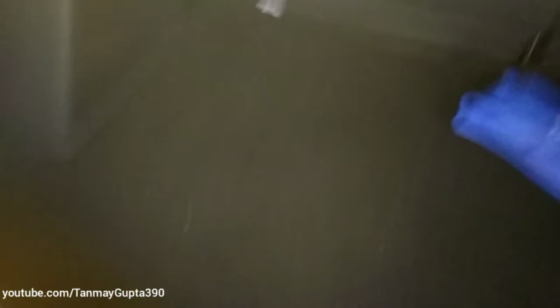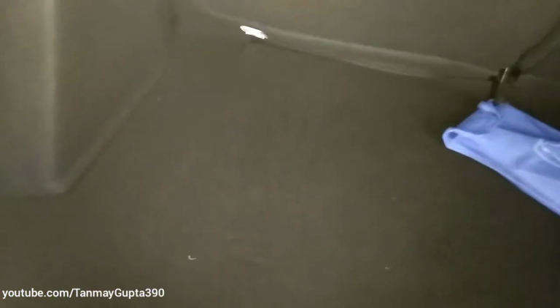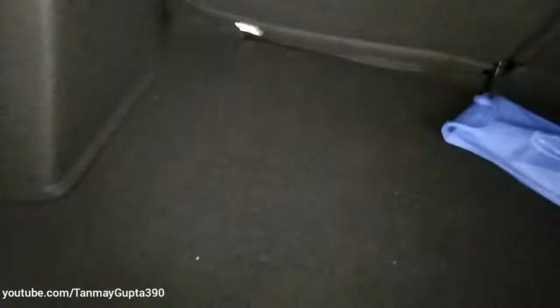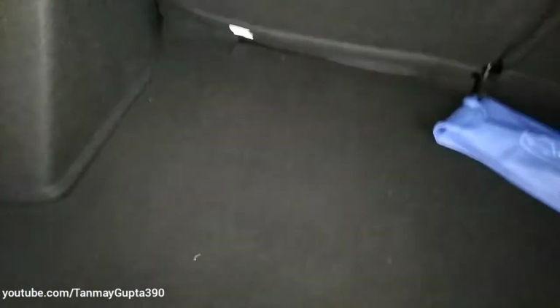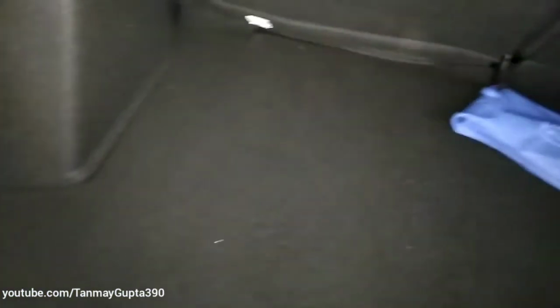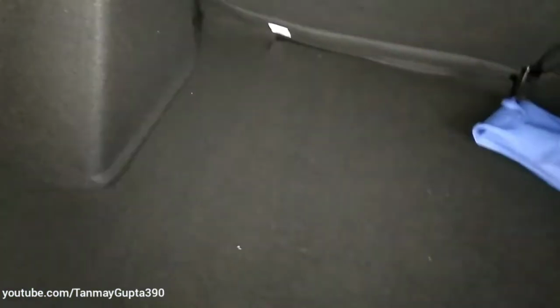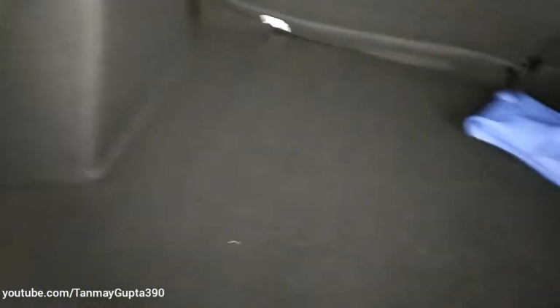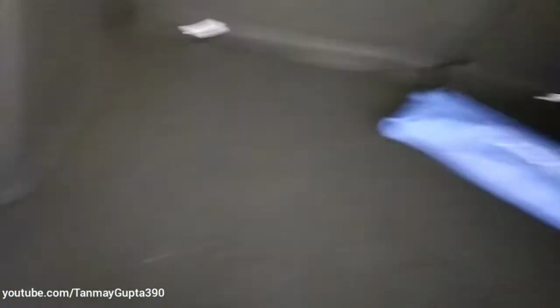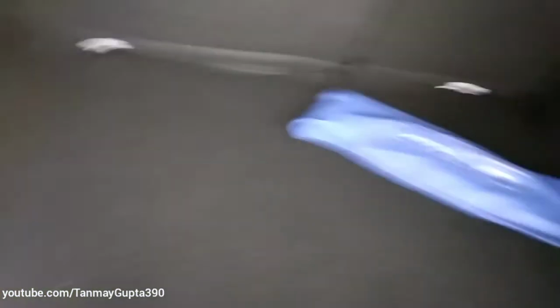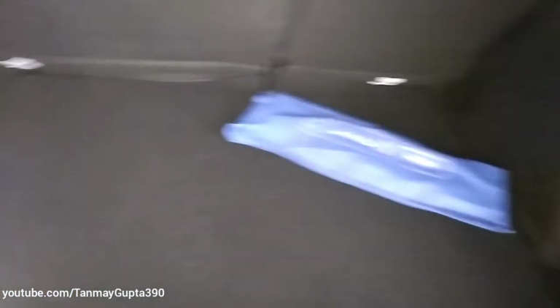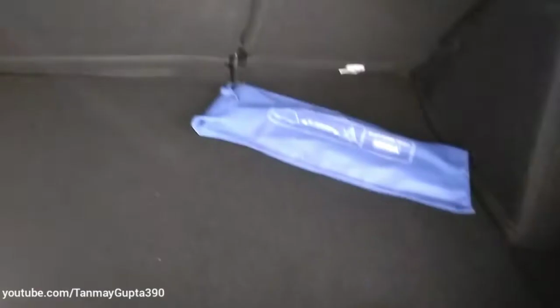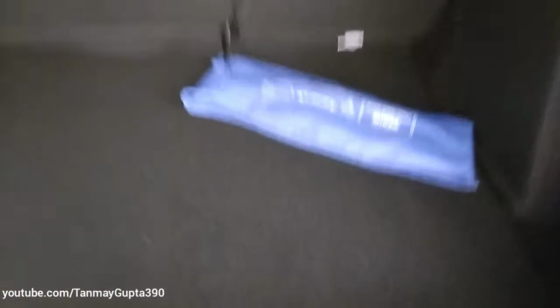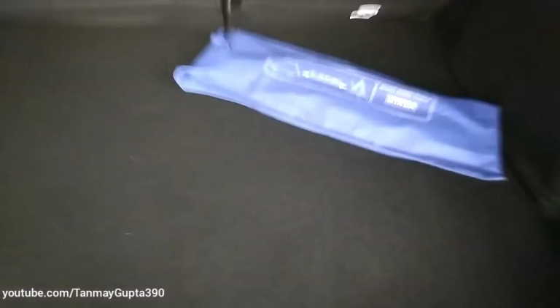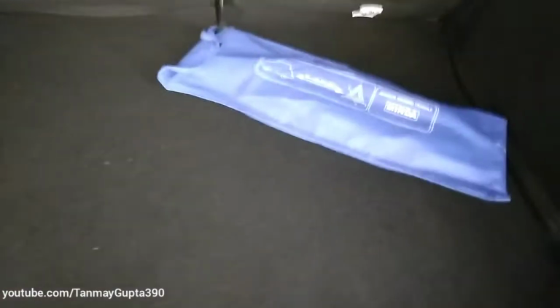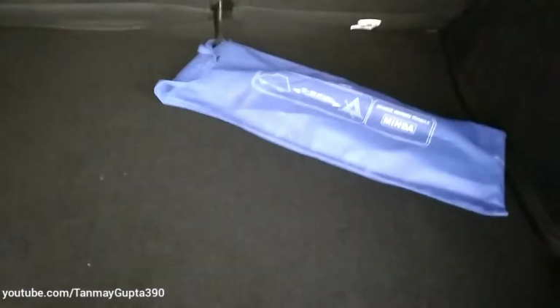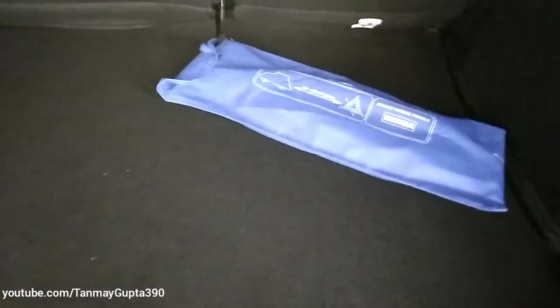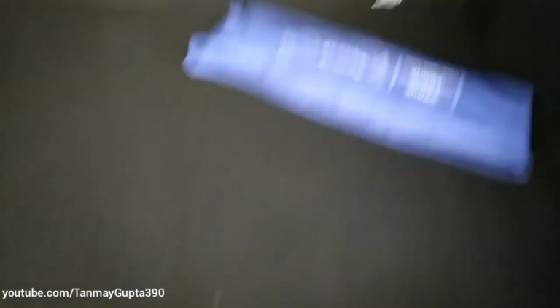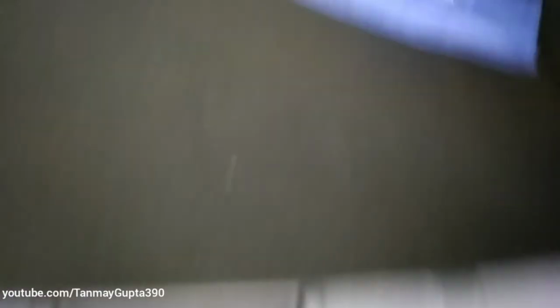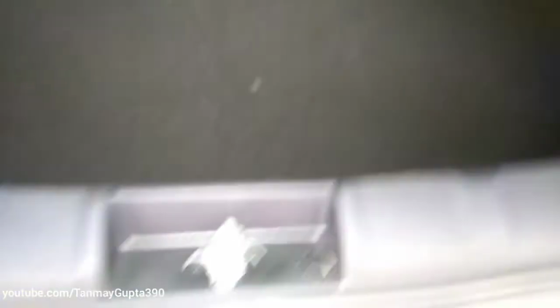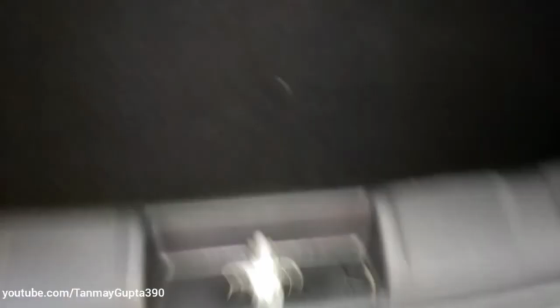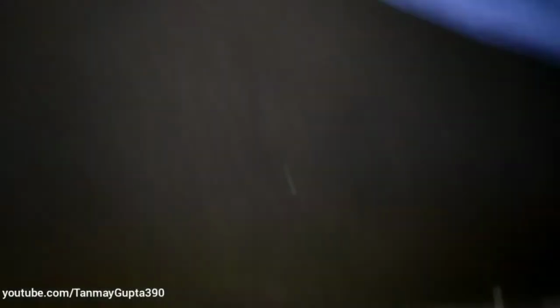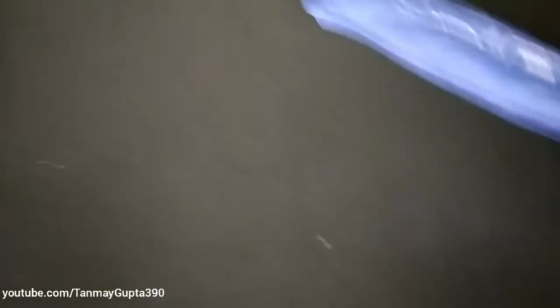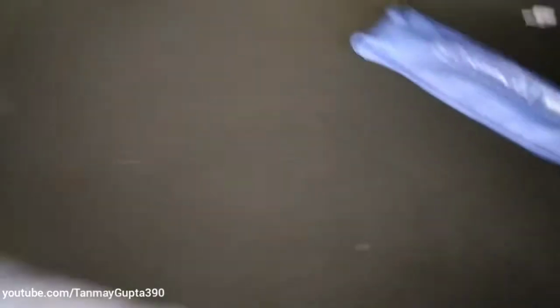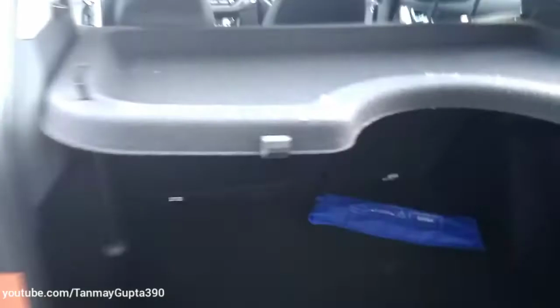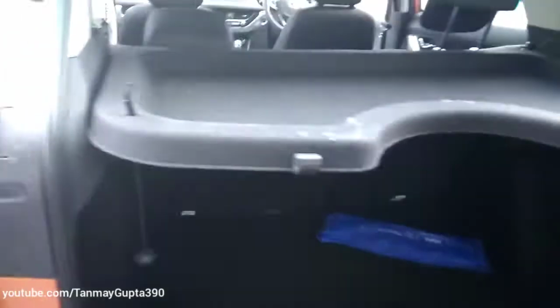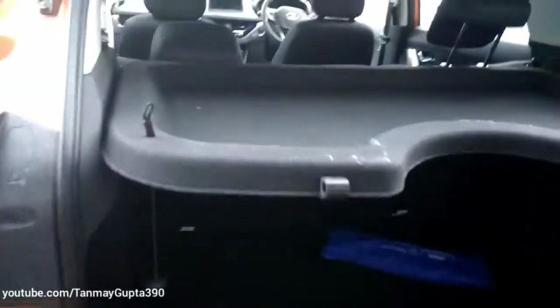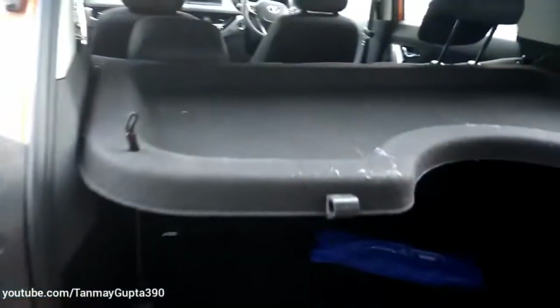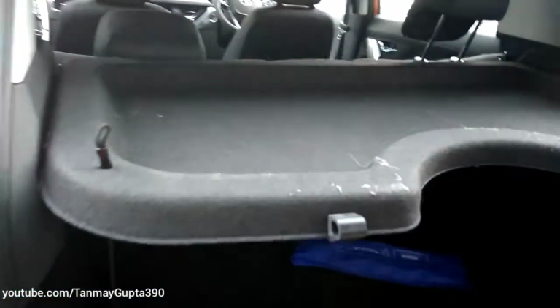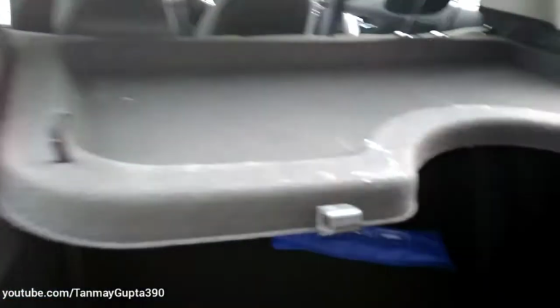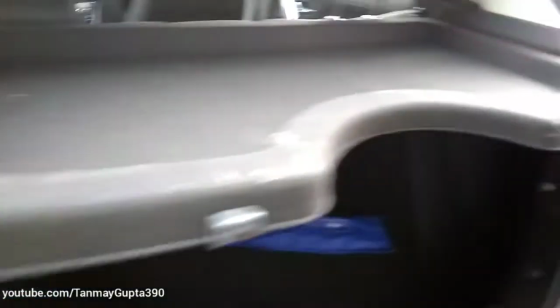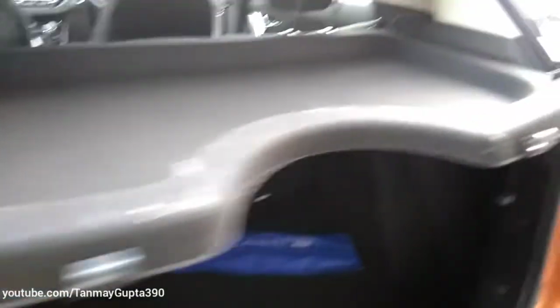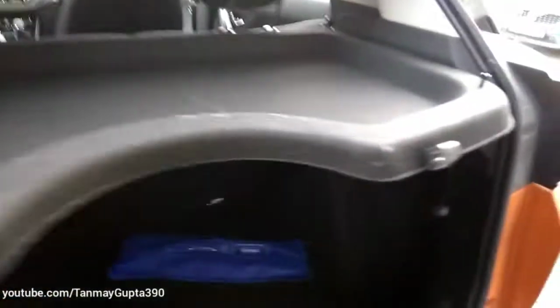We get 350 liters of boot space over here. This is the tool kit and this is the rear parcel shelf.